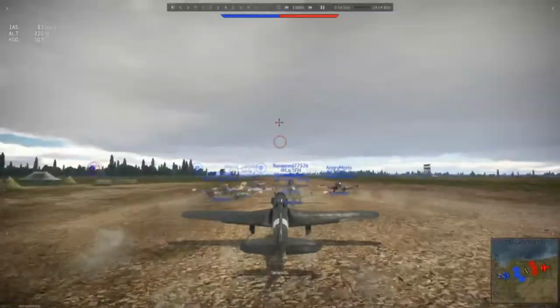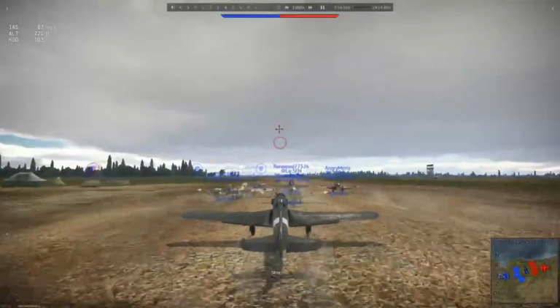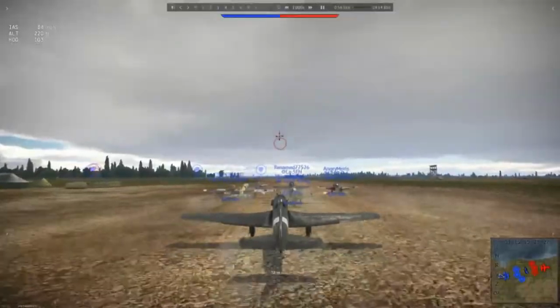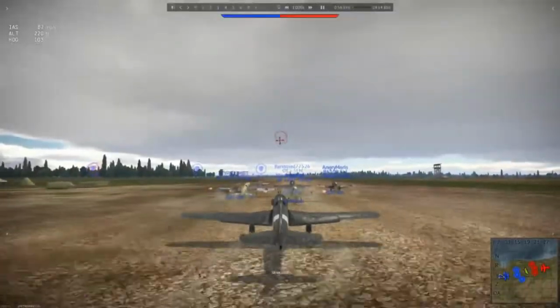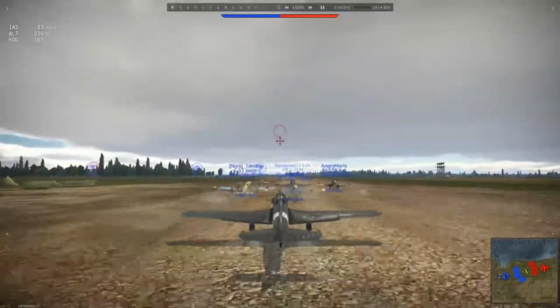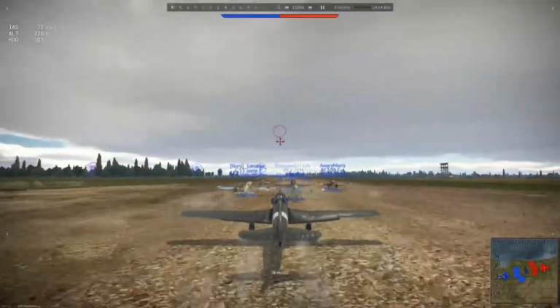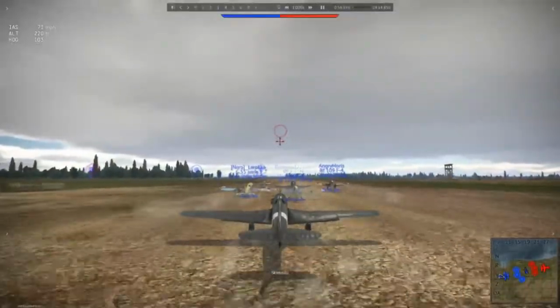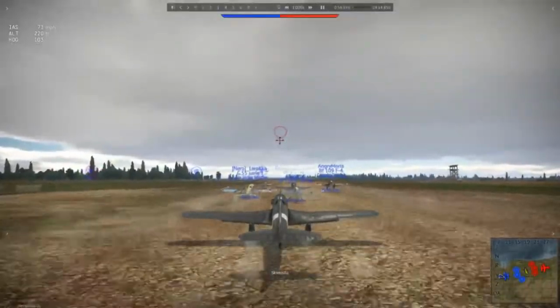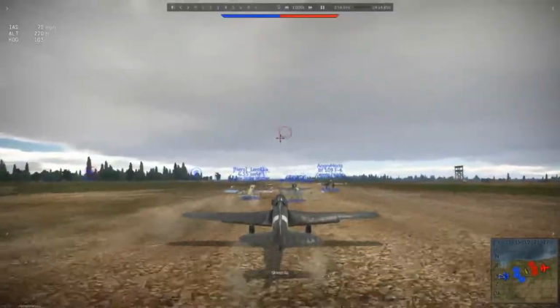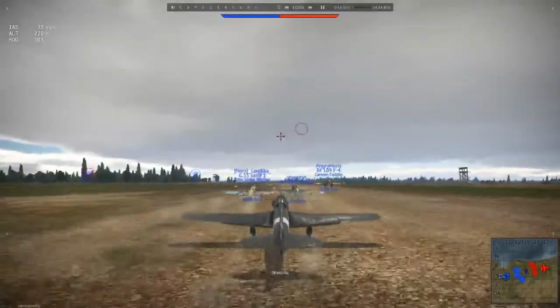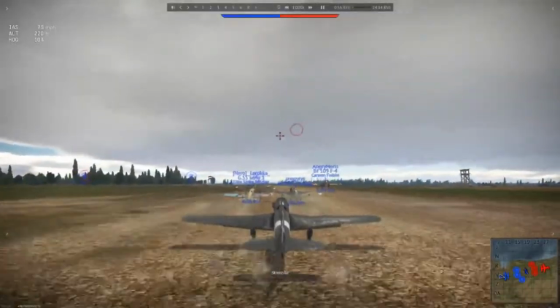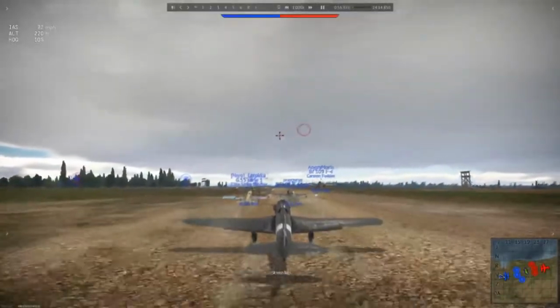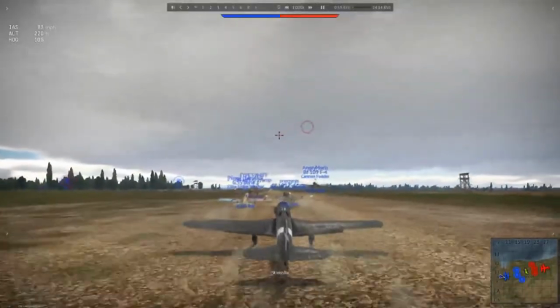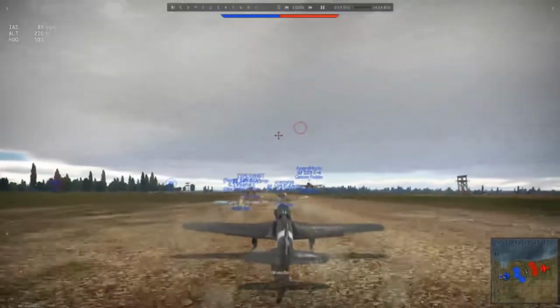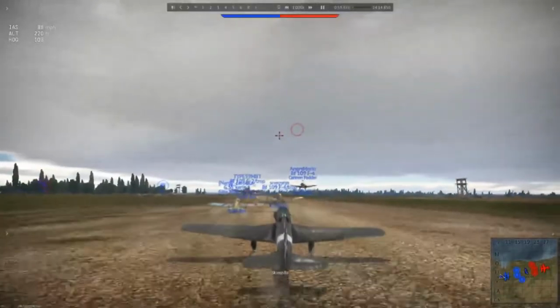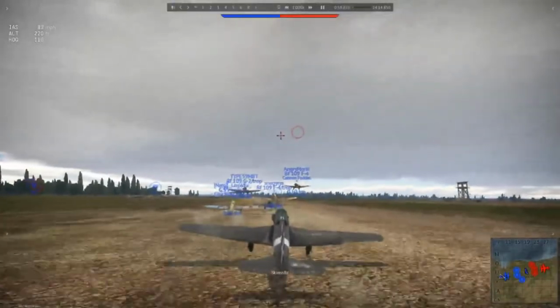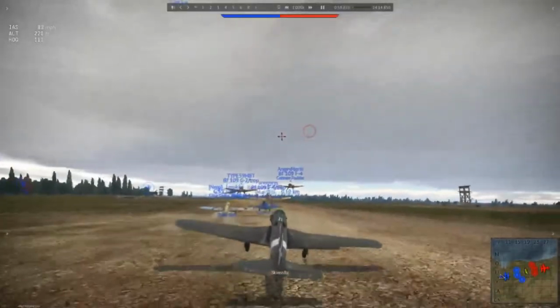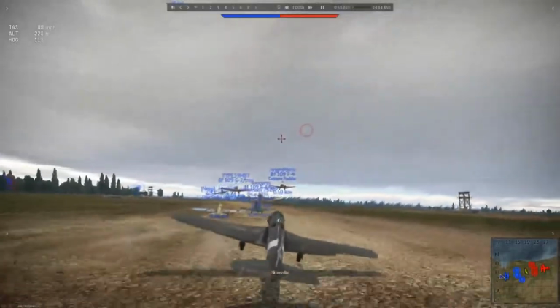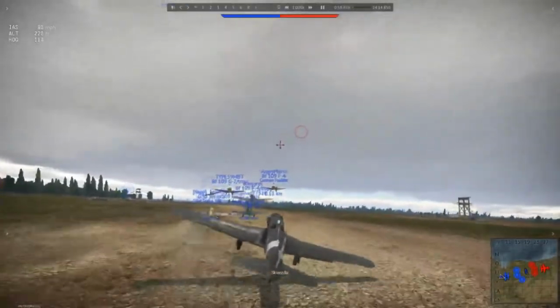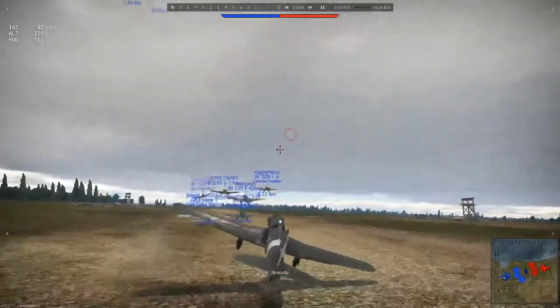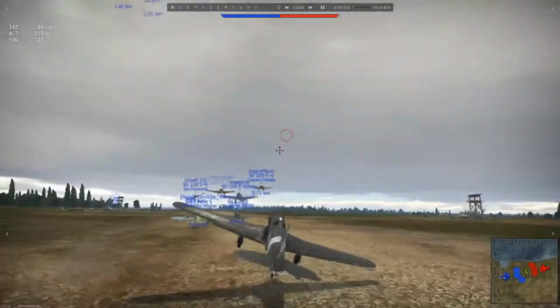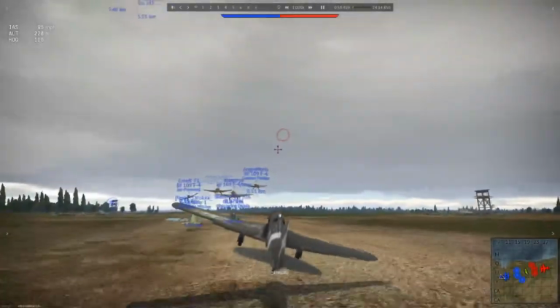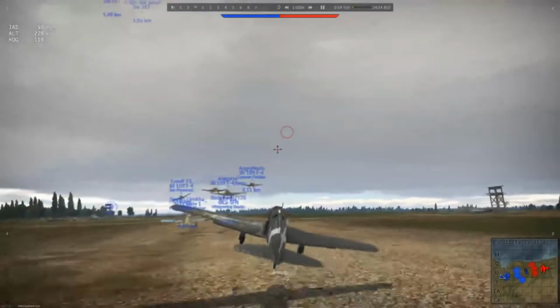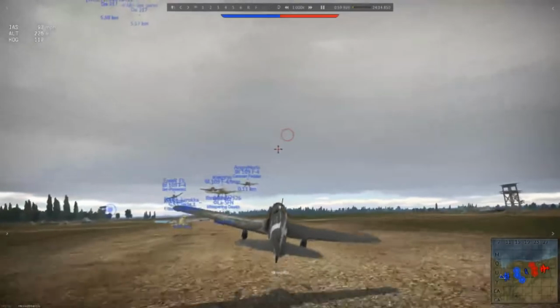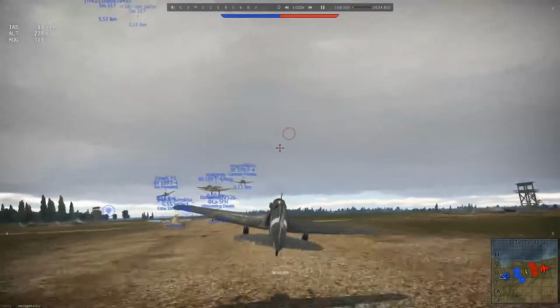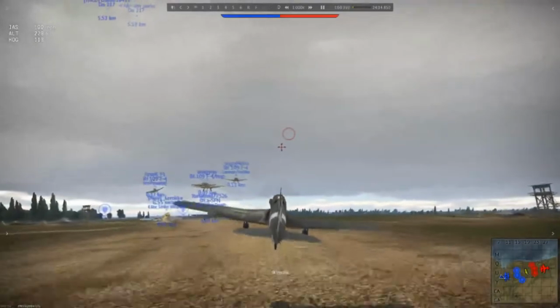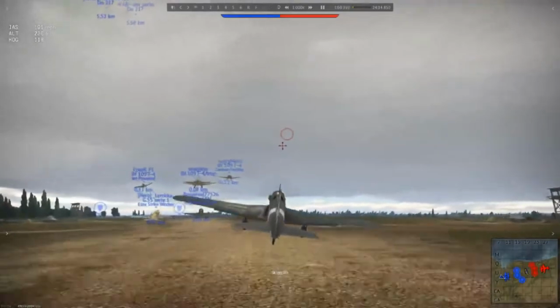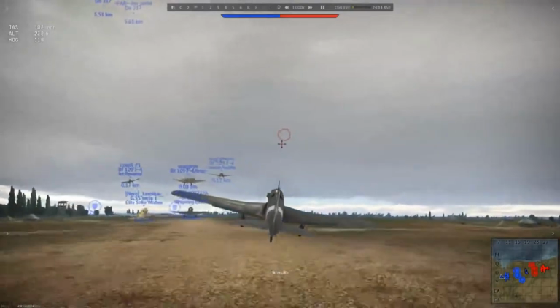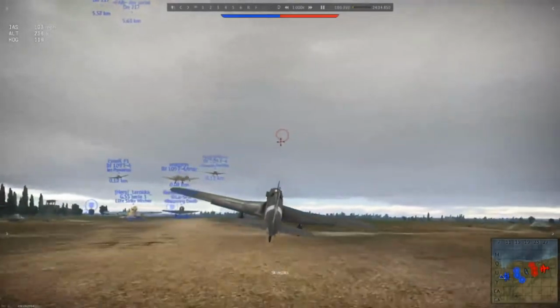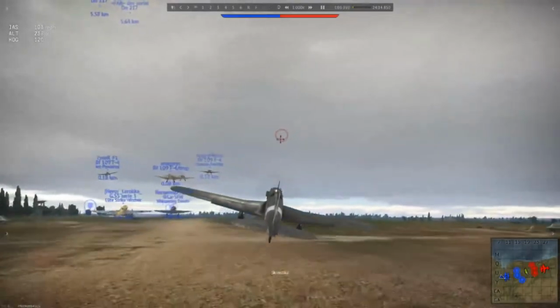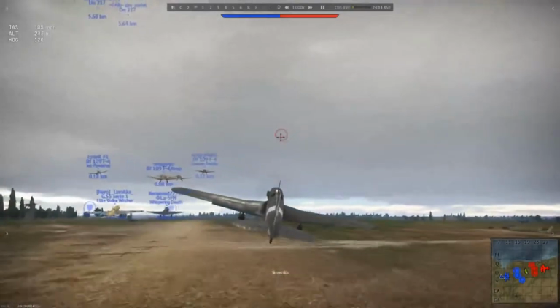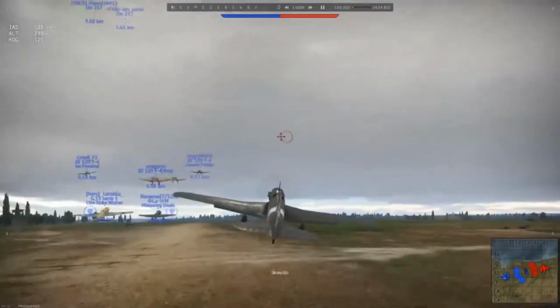Hello guys and girls! How's it going? Scrizzilla here, and welcome to the history of the G55 Centauro.